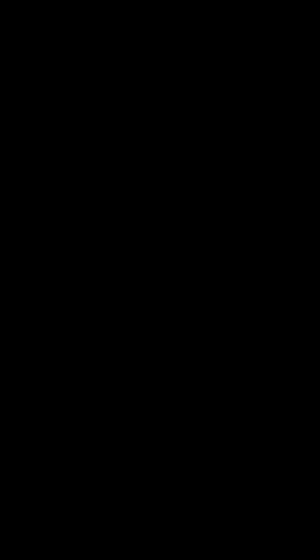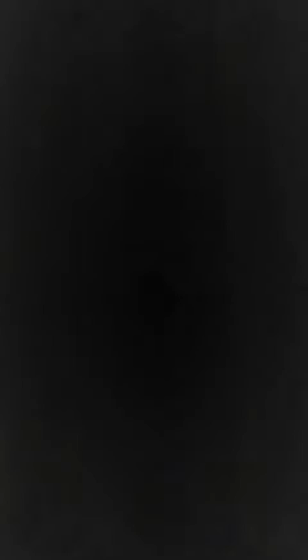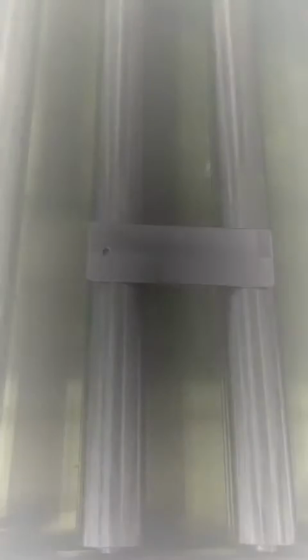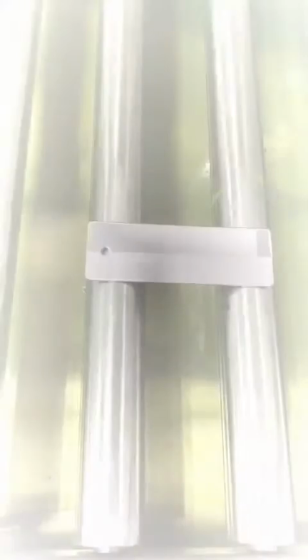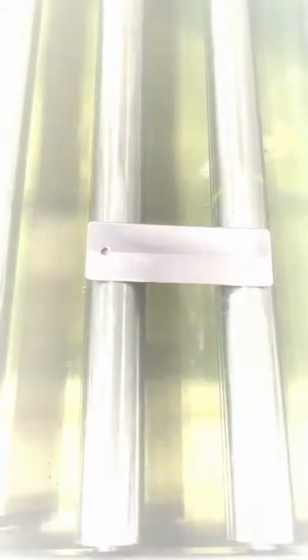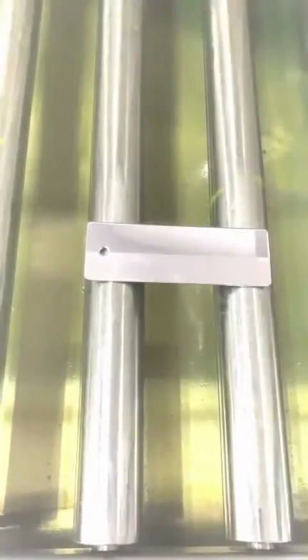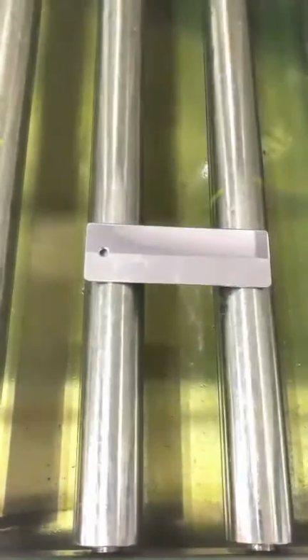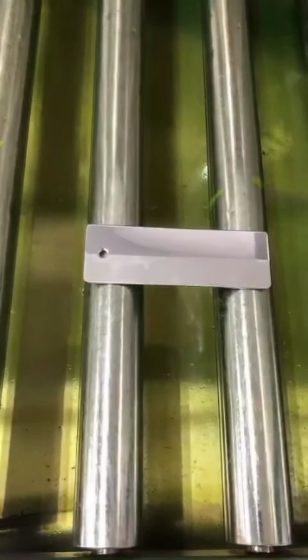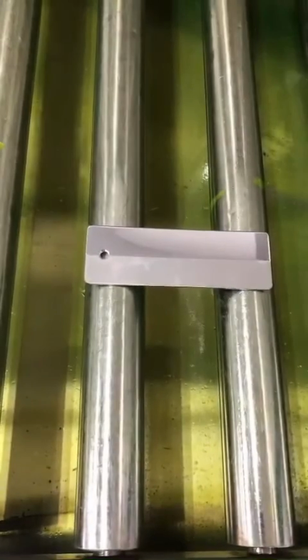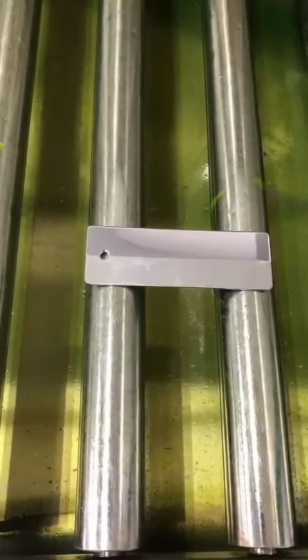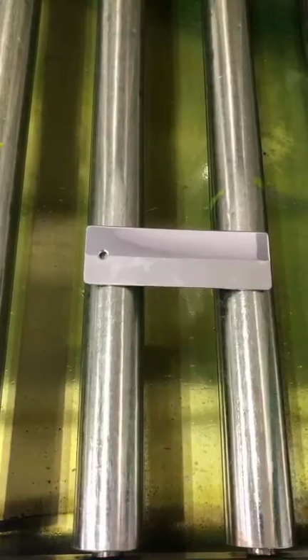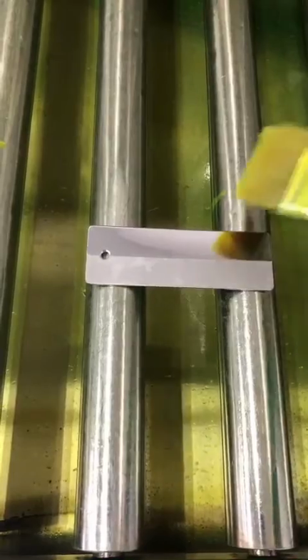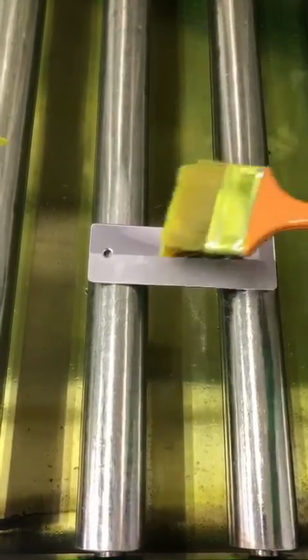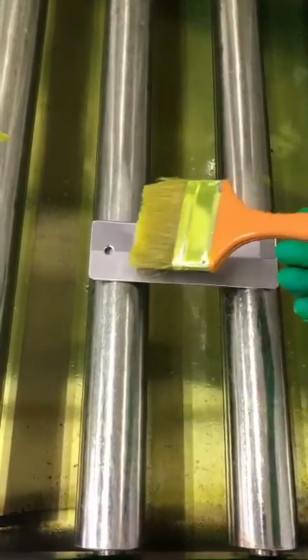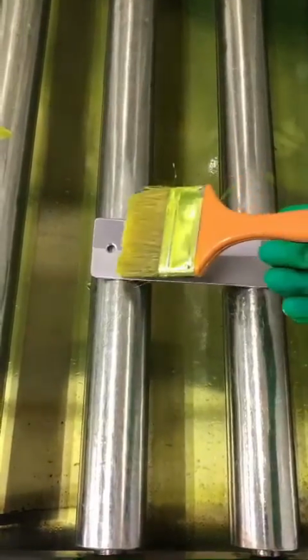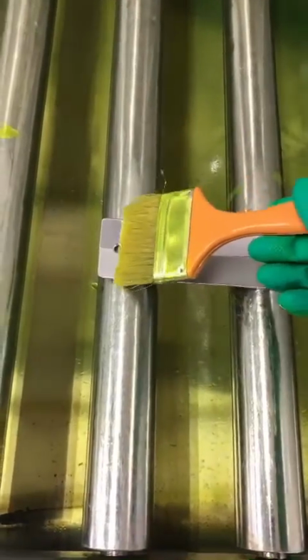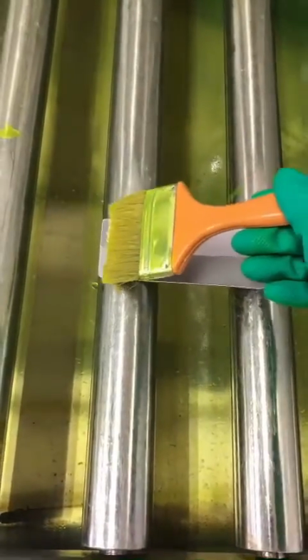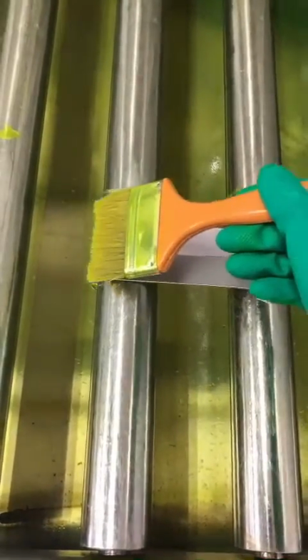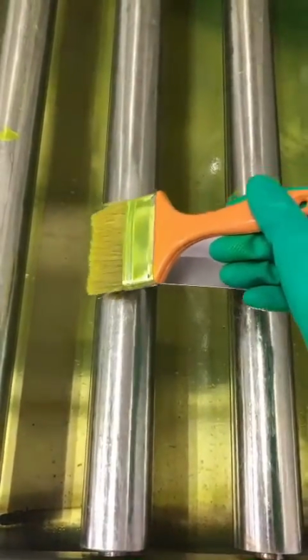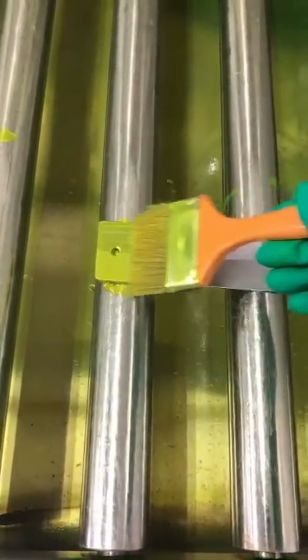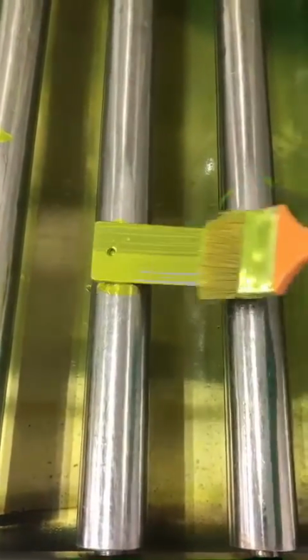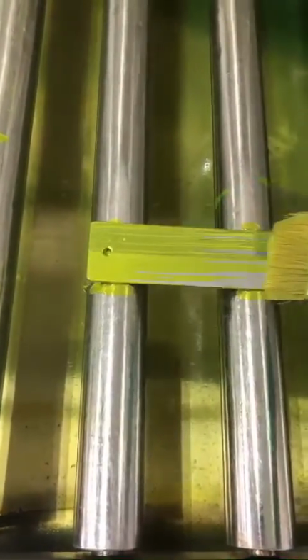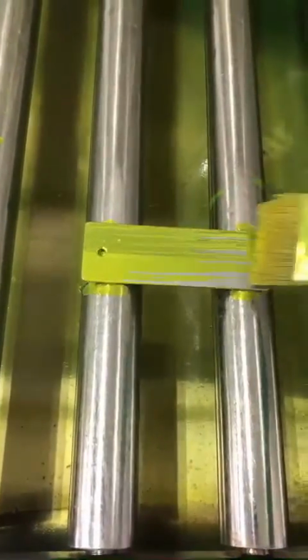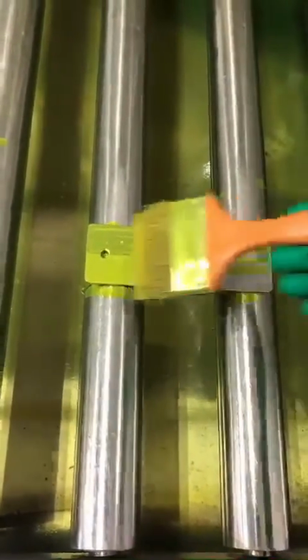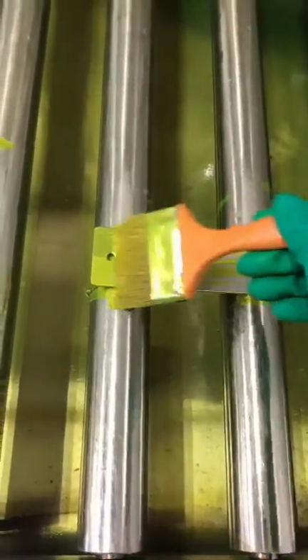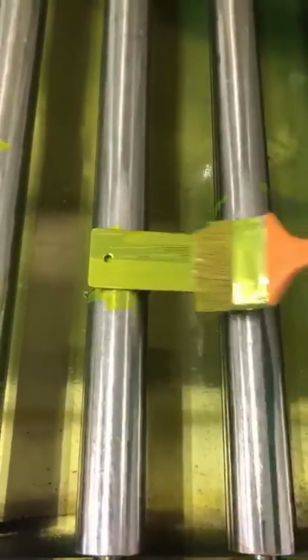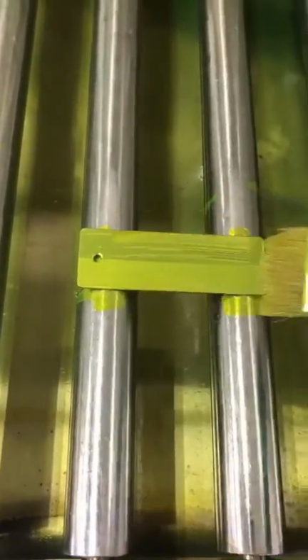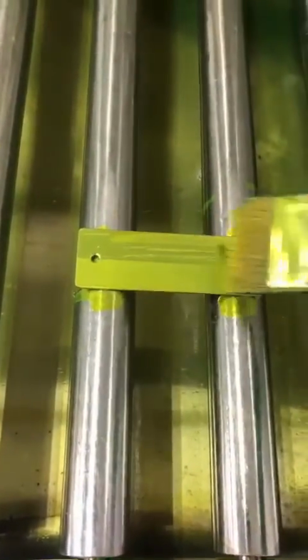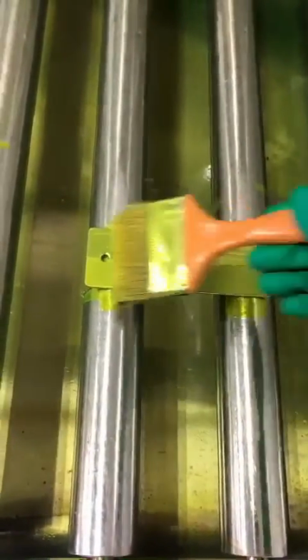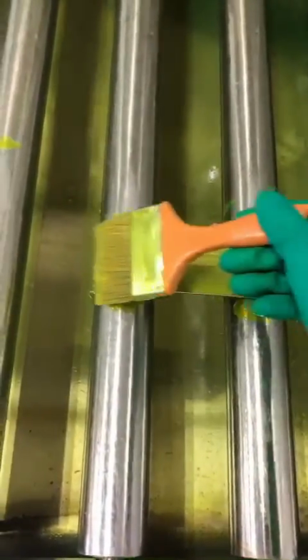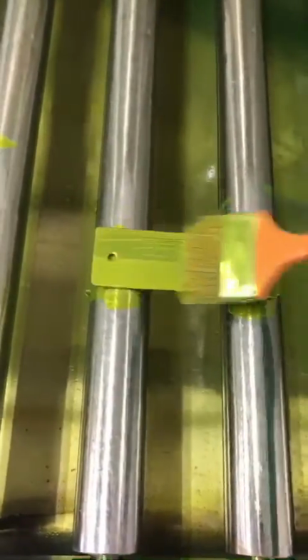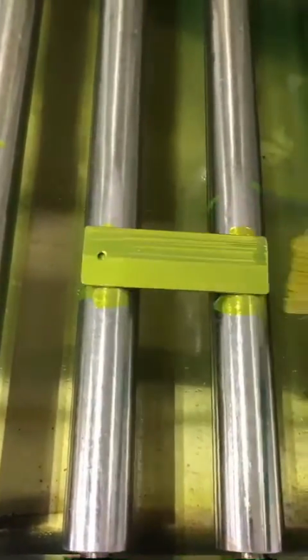Step 1: Apply penetrant on the TAM panel and wait about 10 minutes for dwell time.